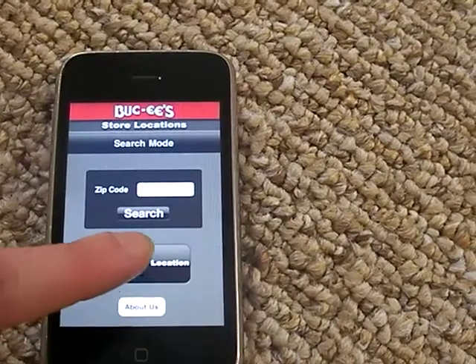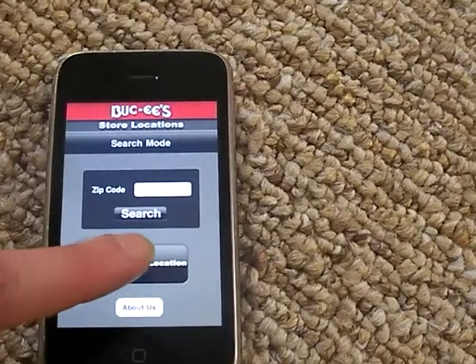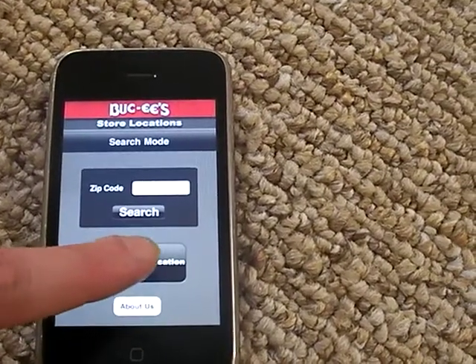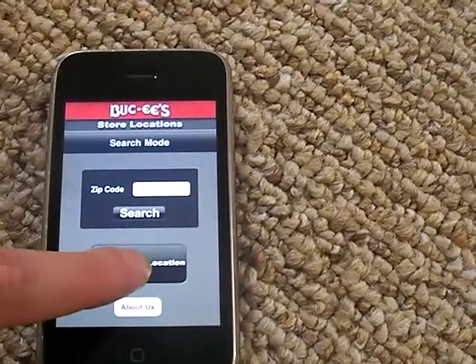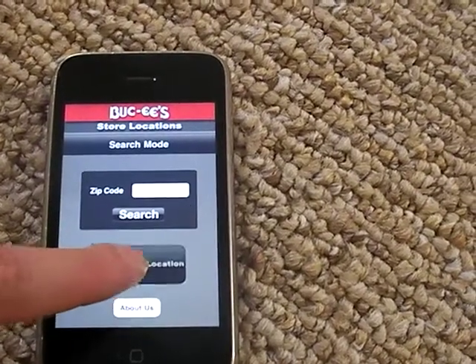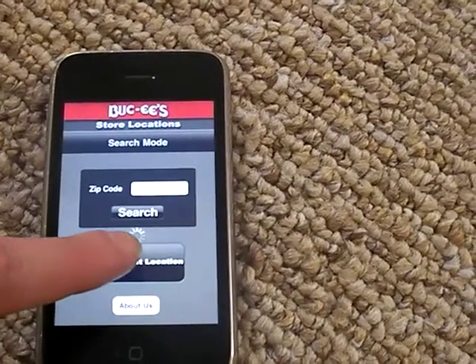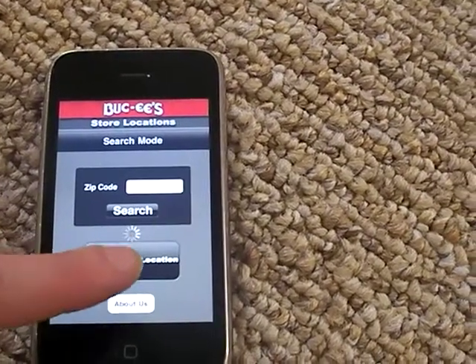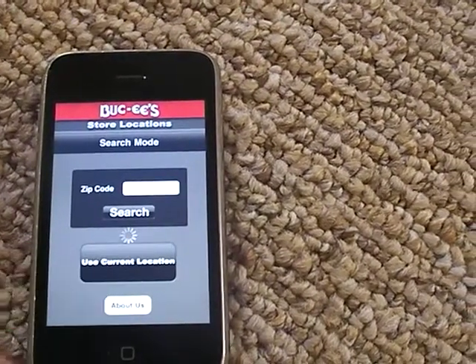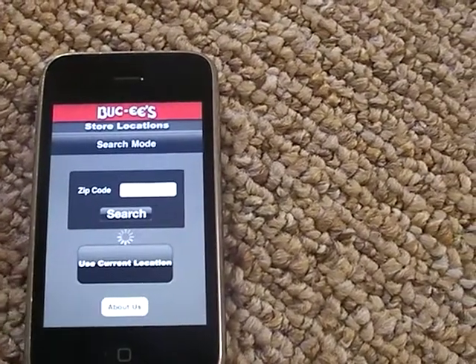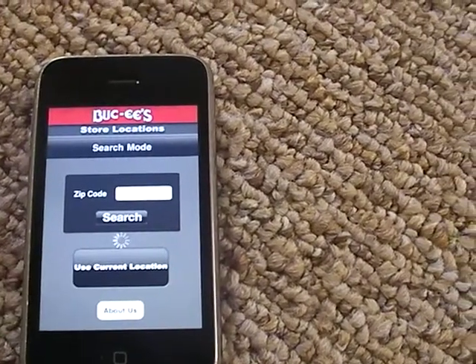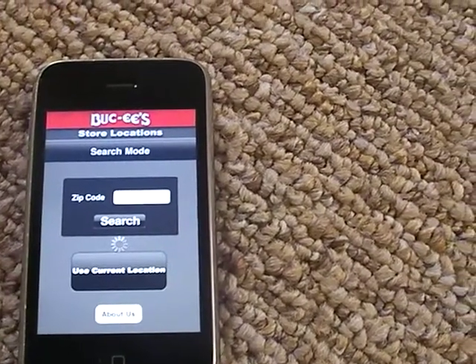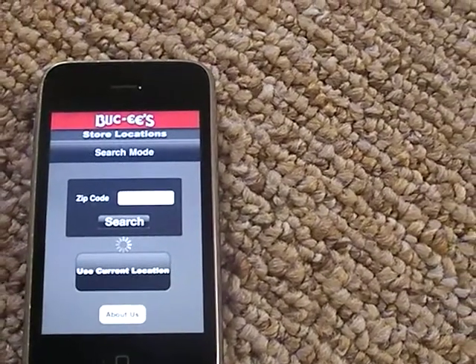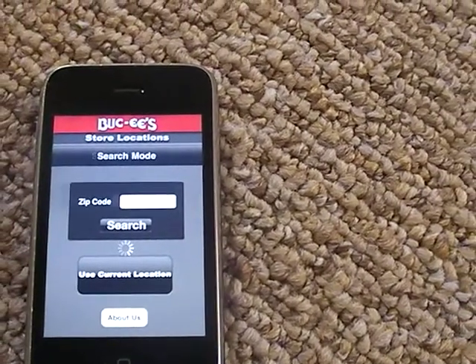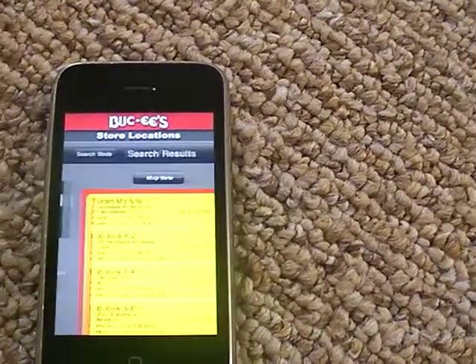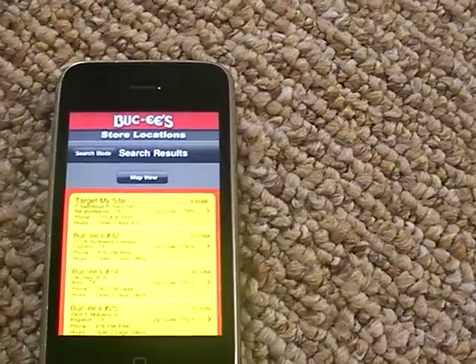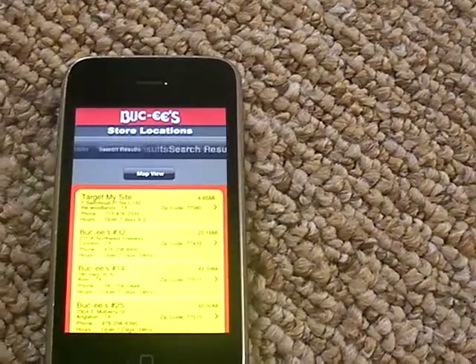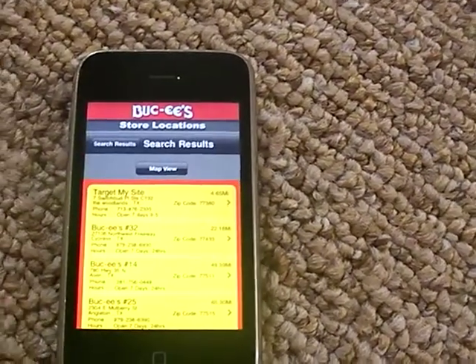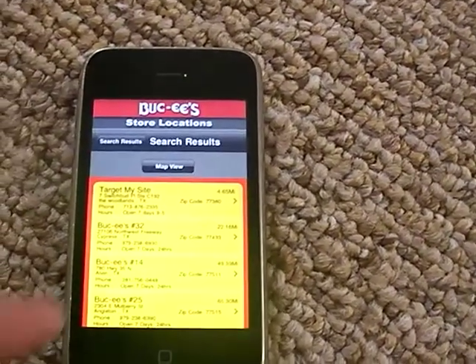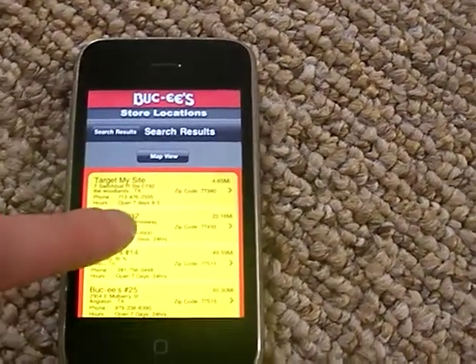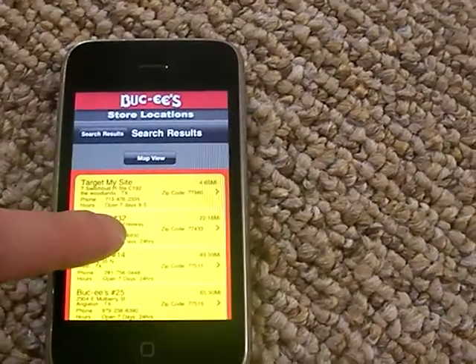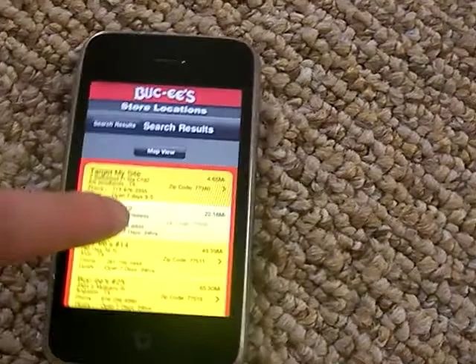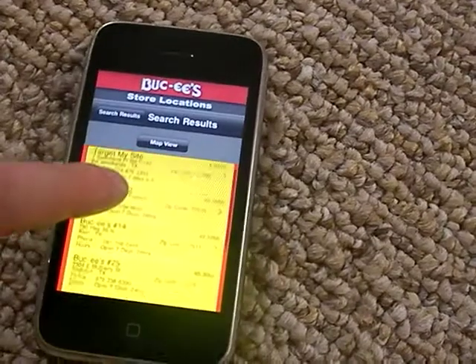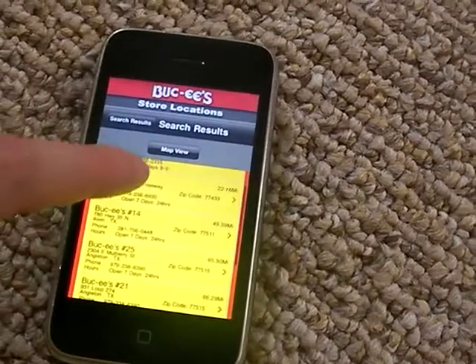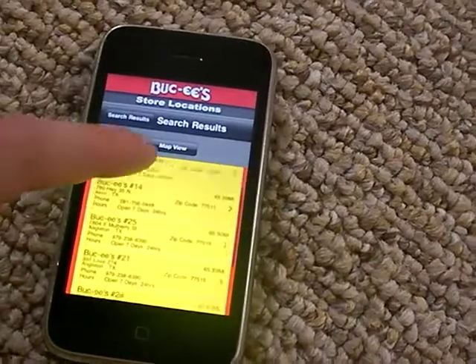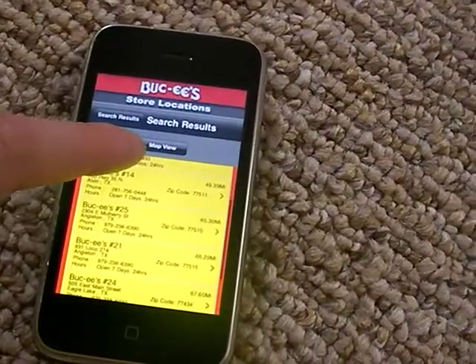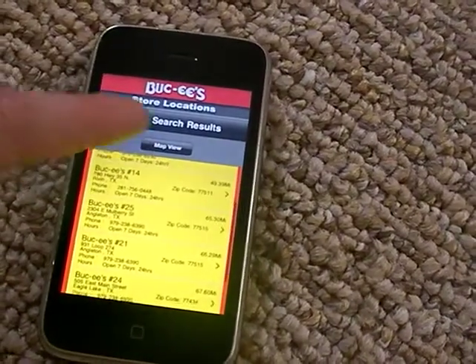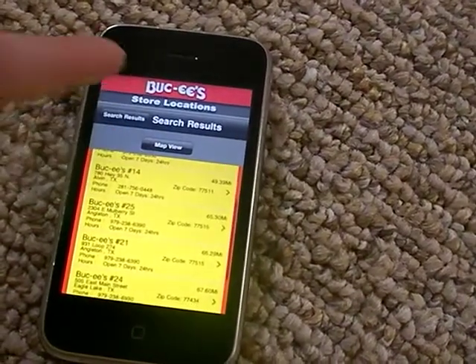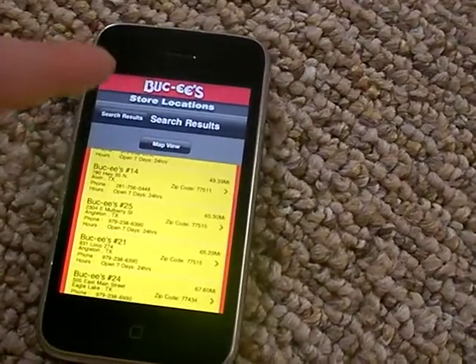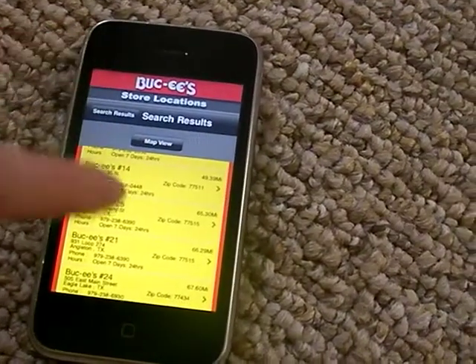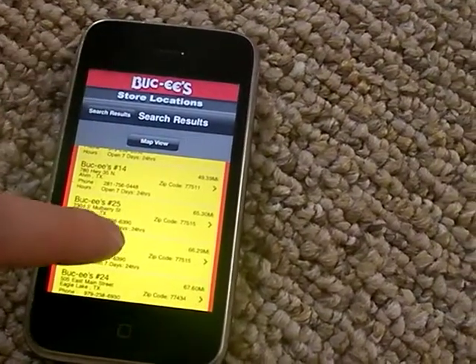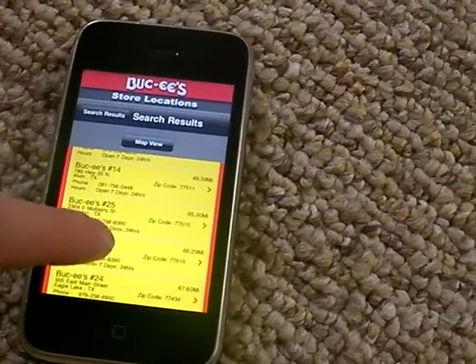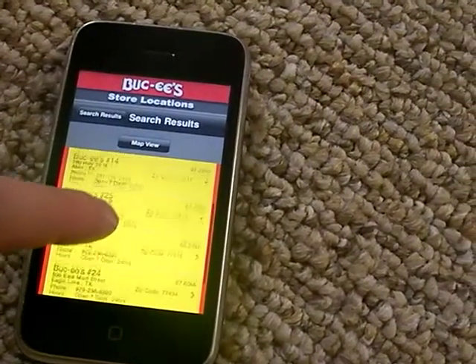Let's use the current location. It pulls up all of the Buc-ee's closest to you.